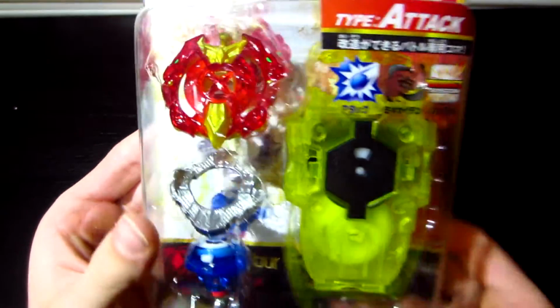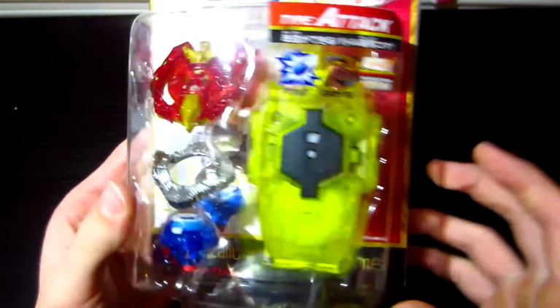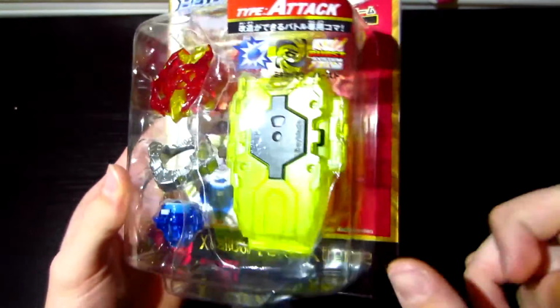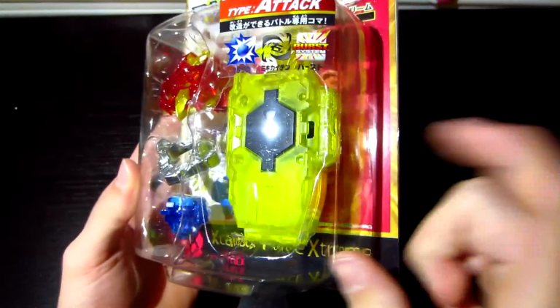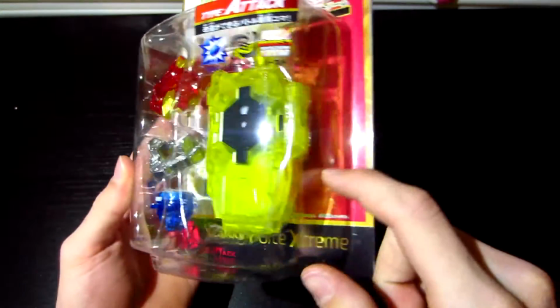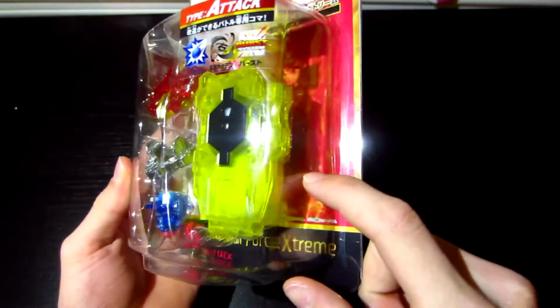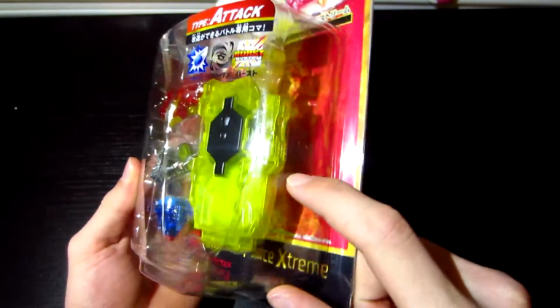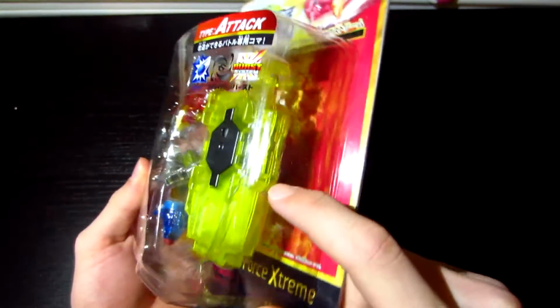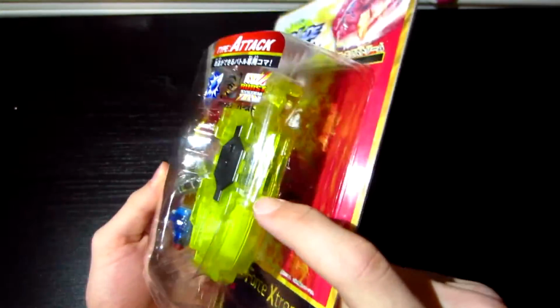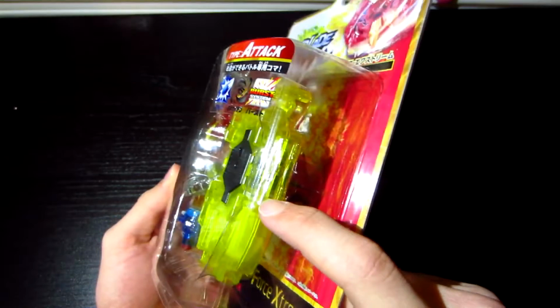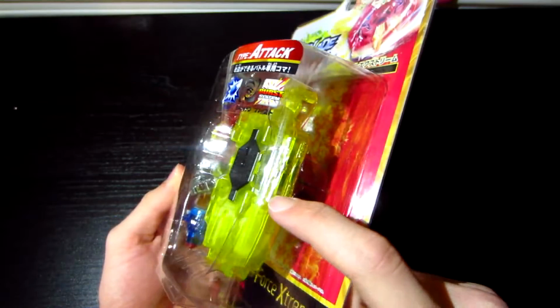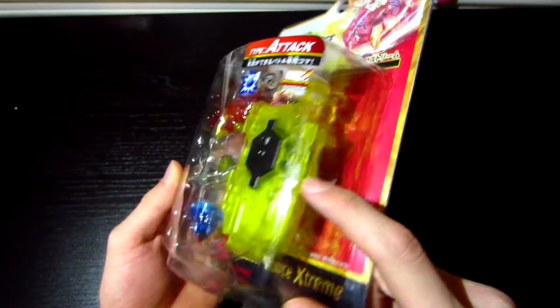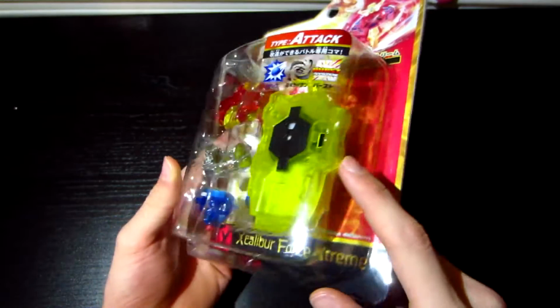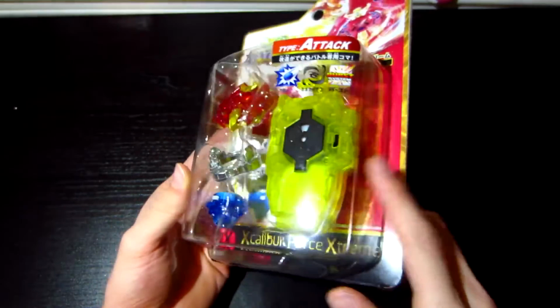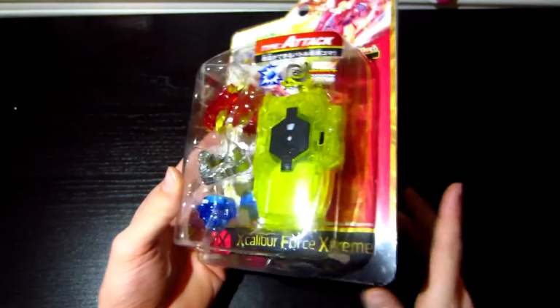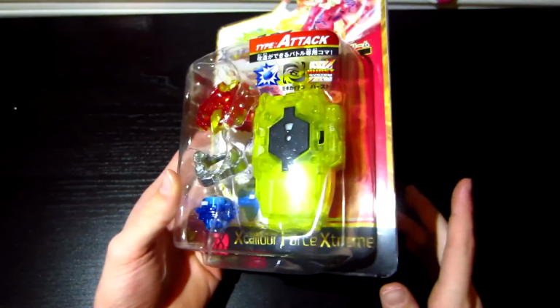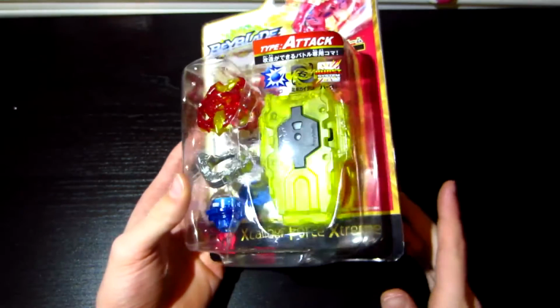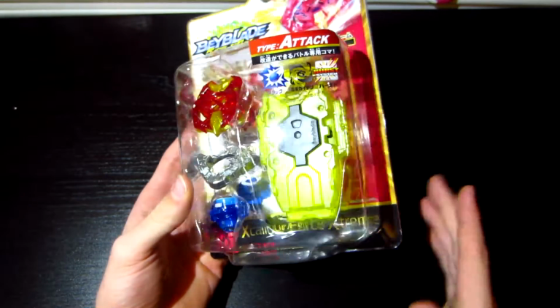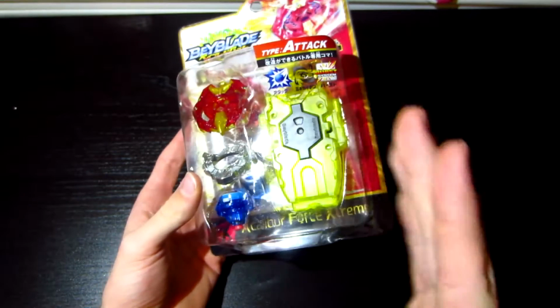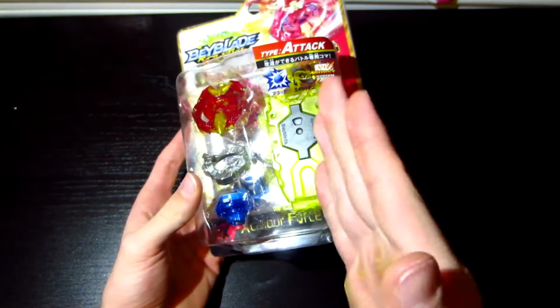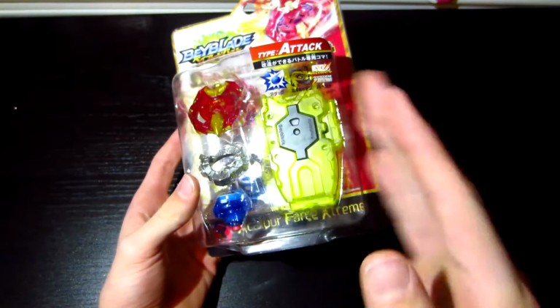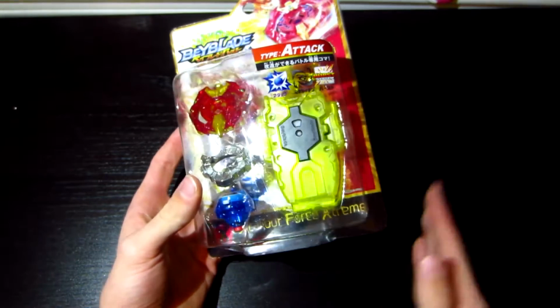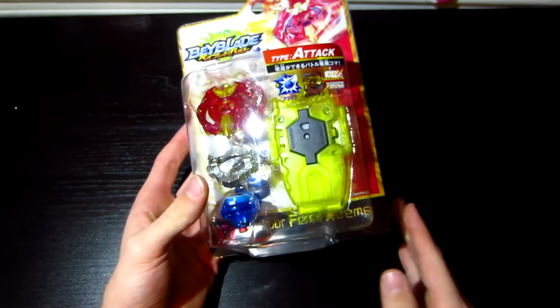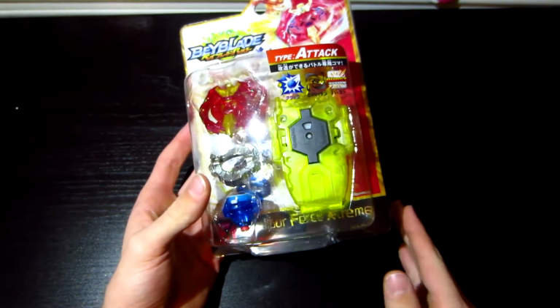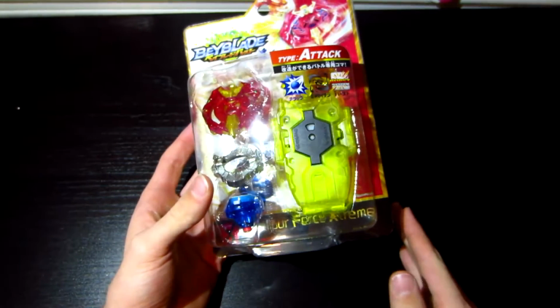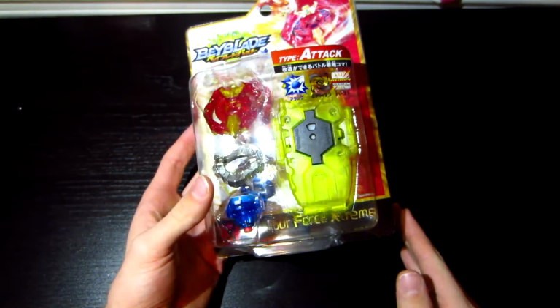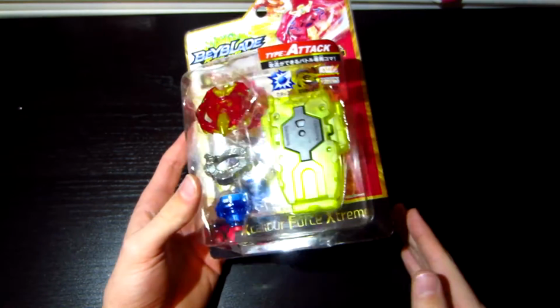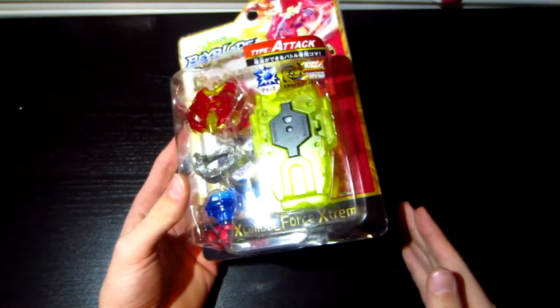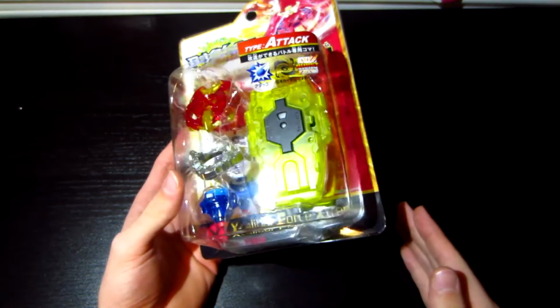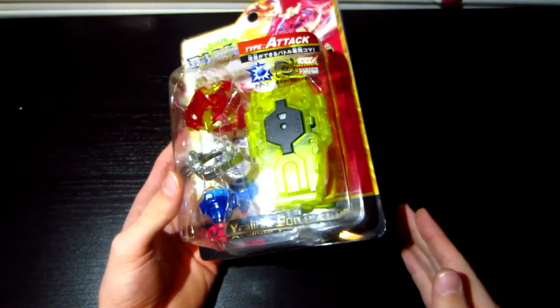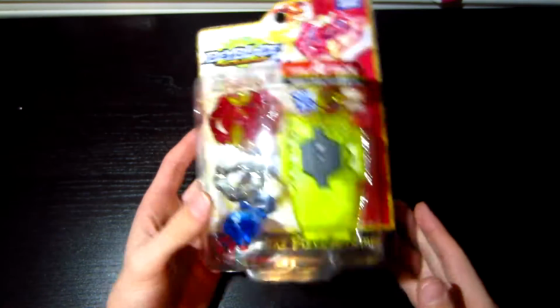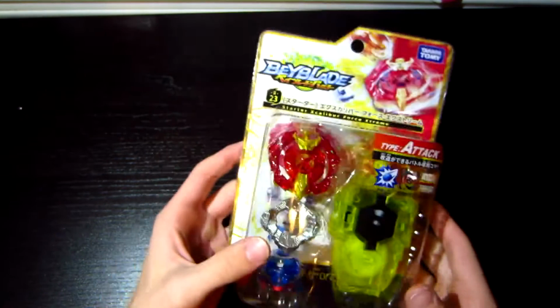And it has a string launcher, which means I'll actually be able to make battles.